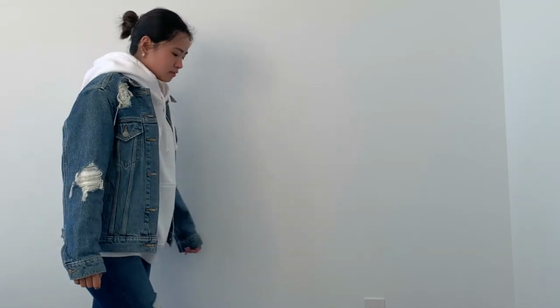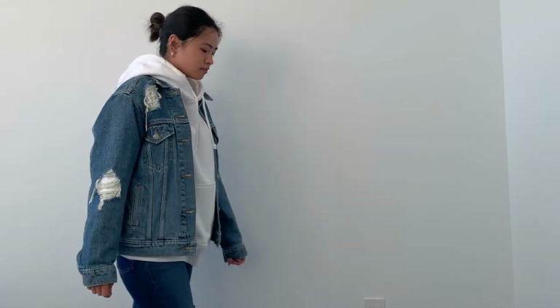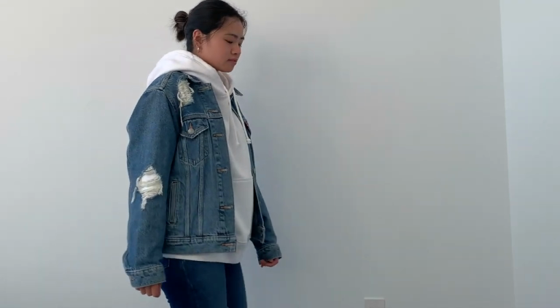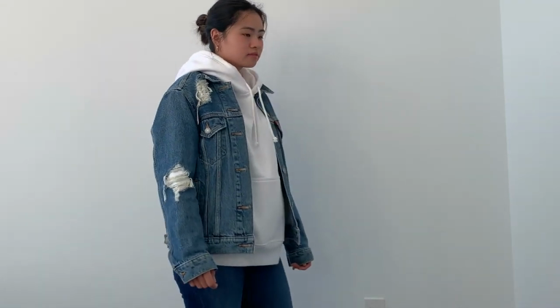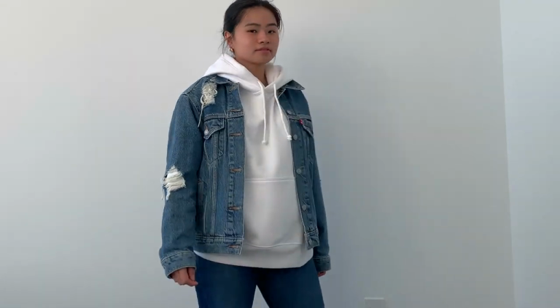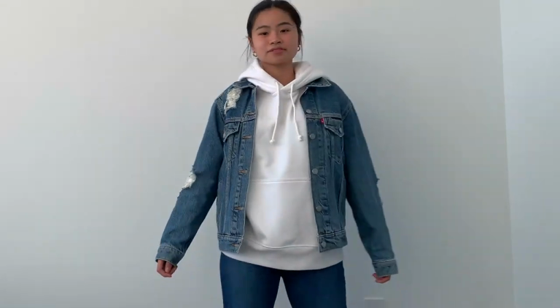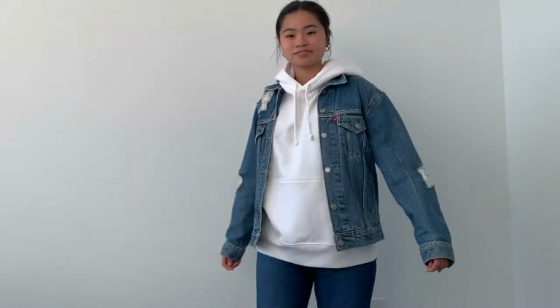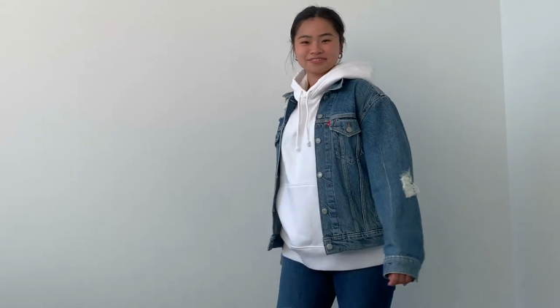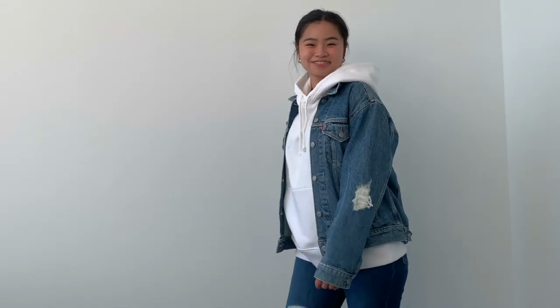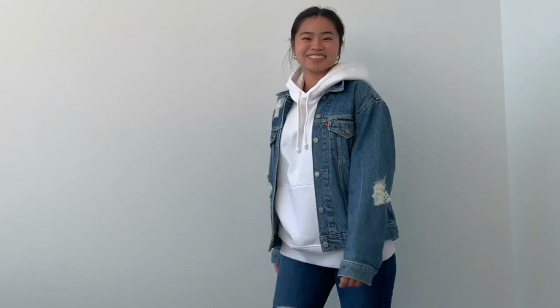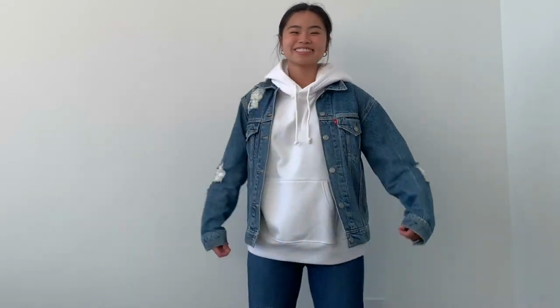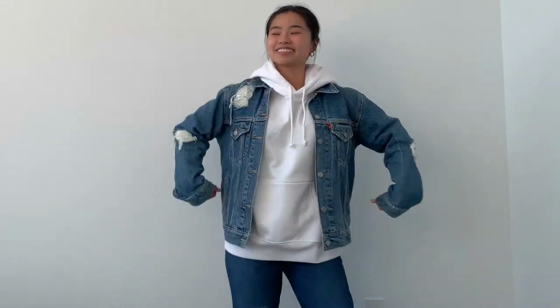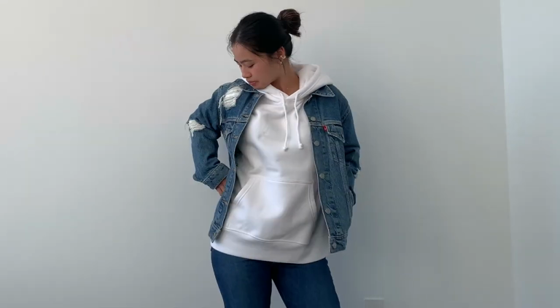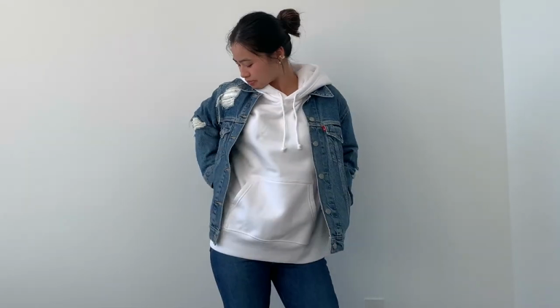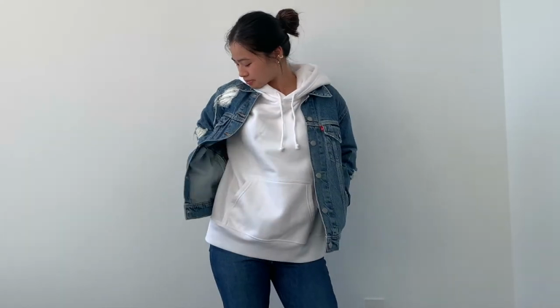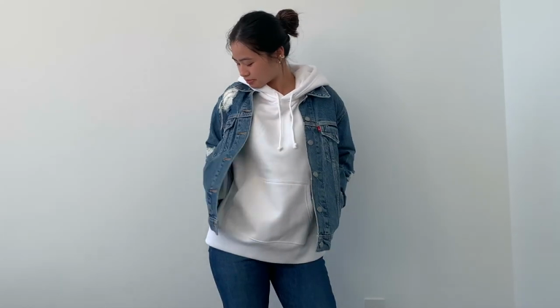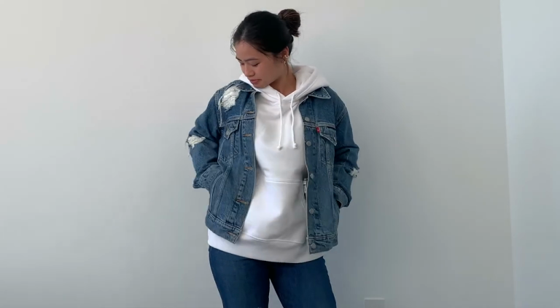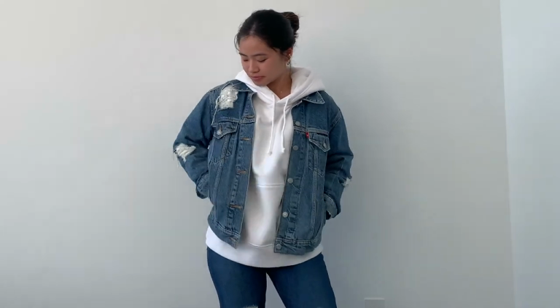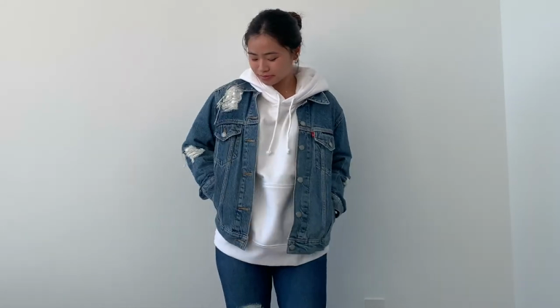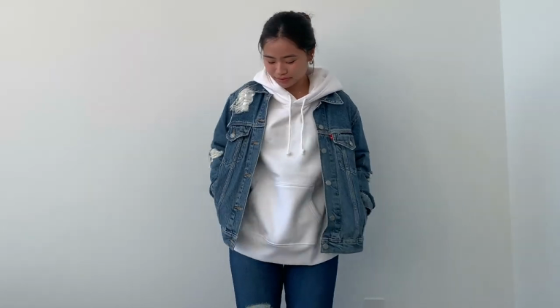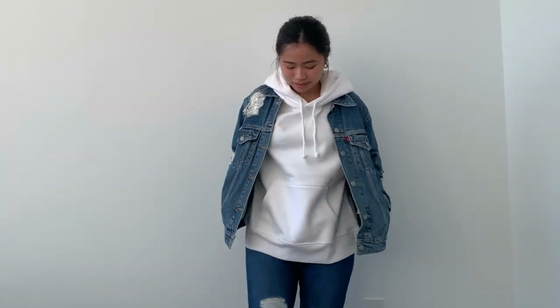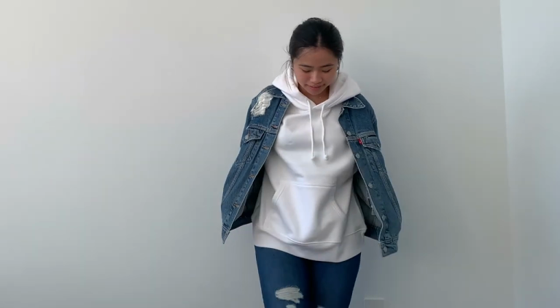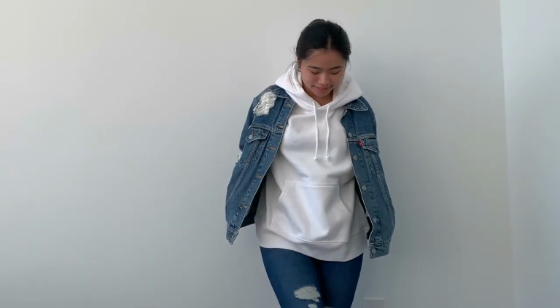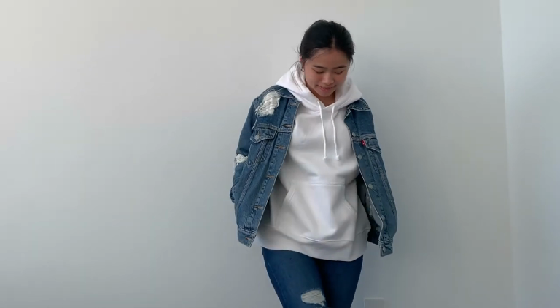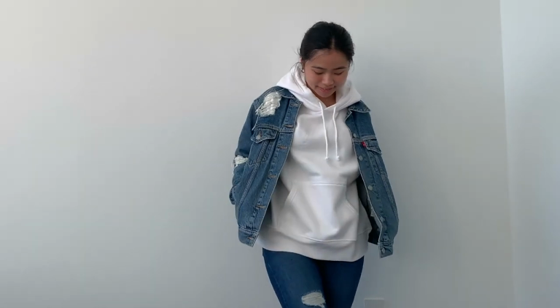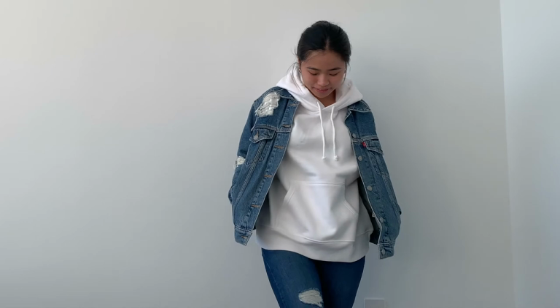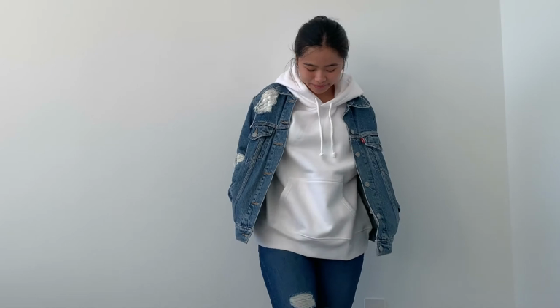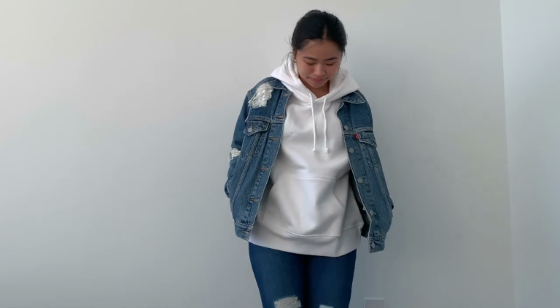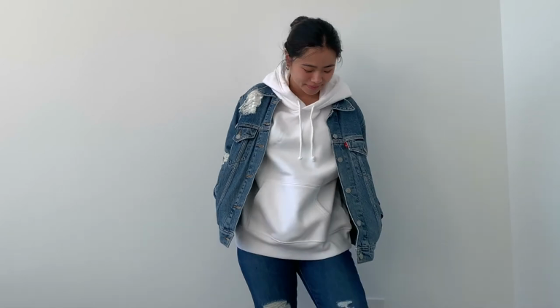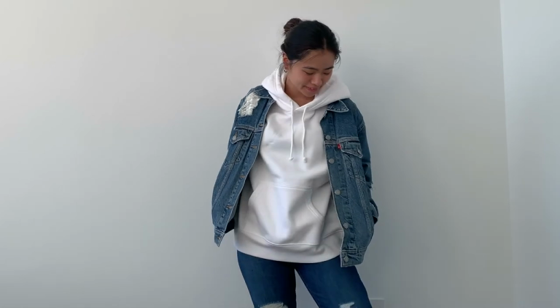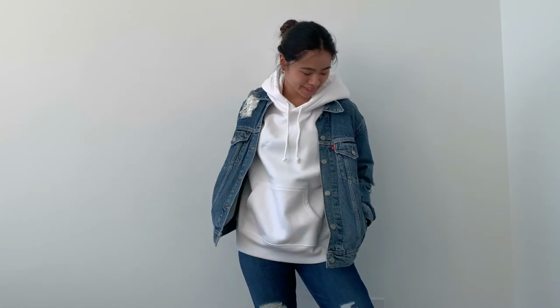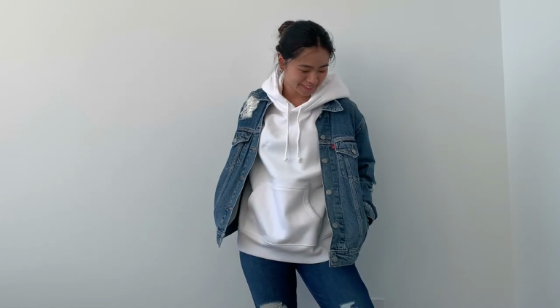And for the last look, I went for a denim on denim look and switched out the blazer for a Levi denim jacket.